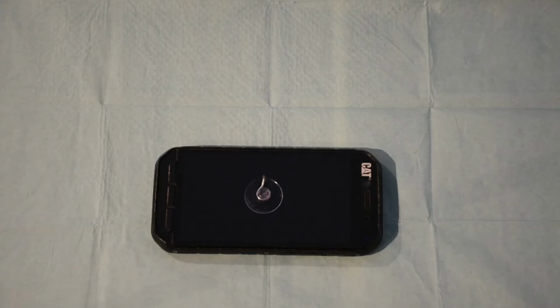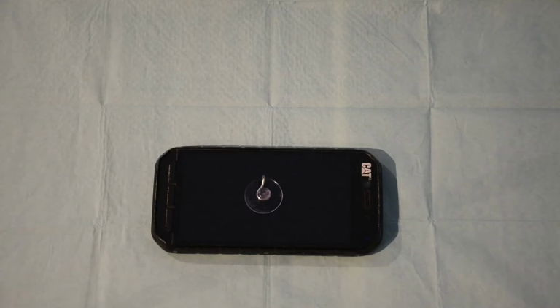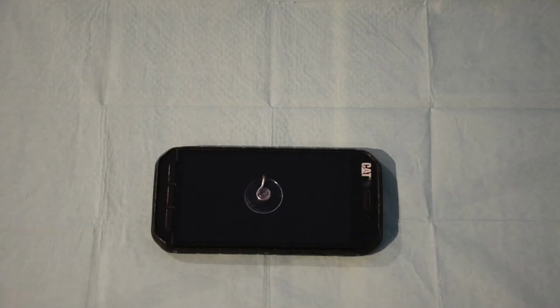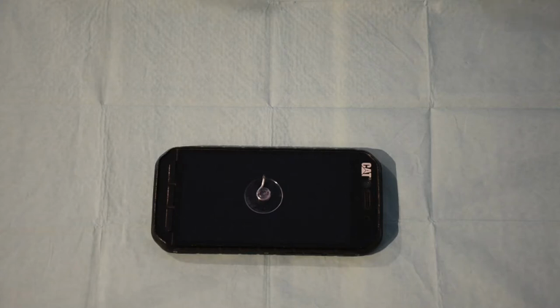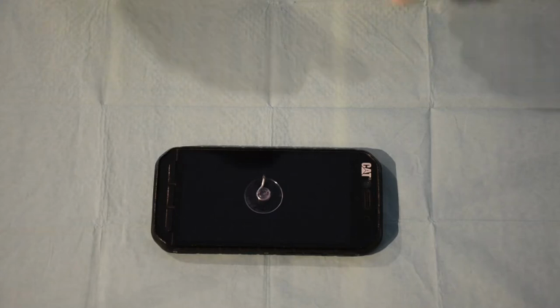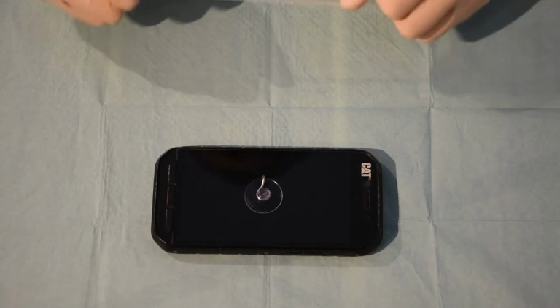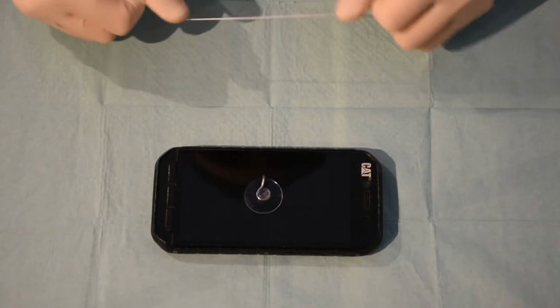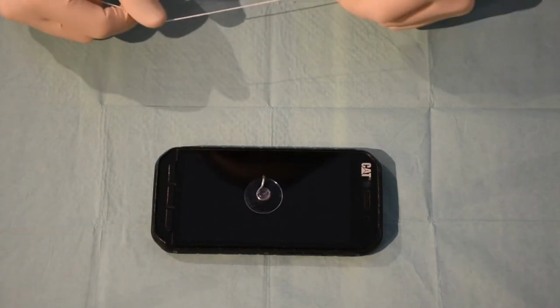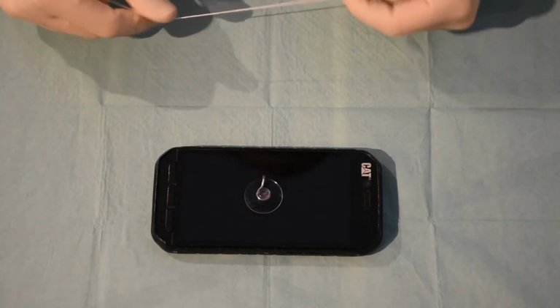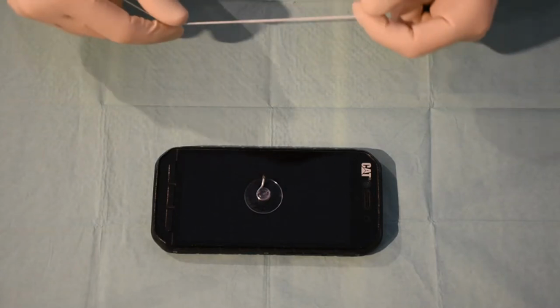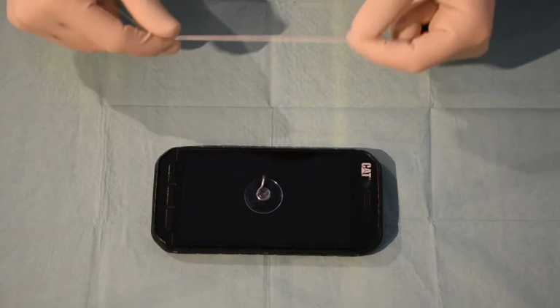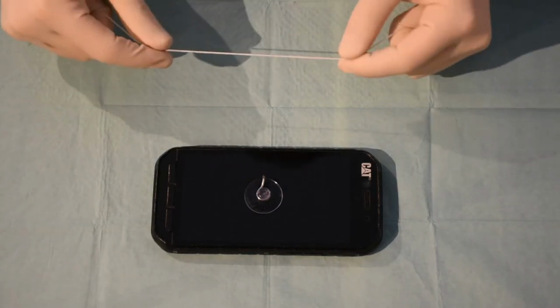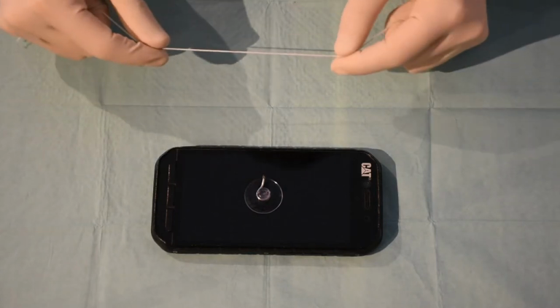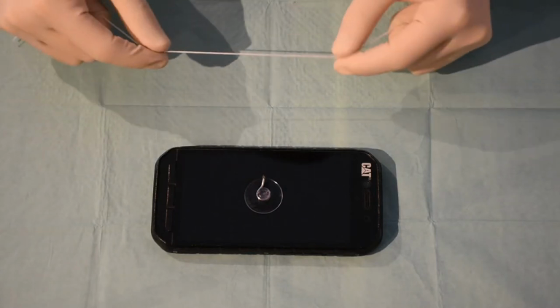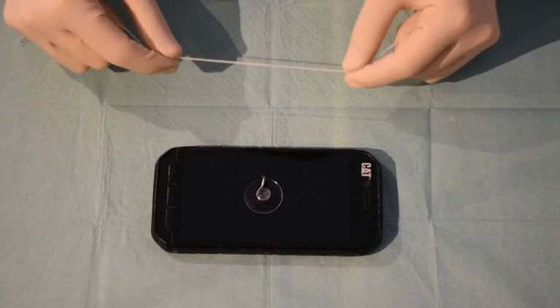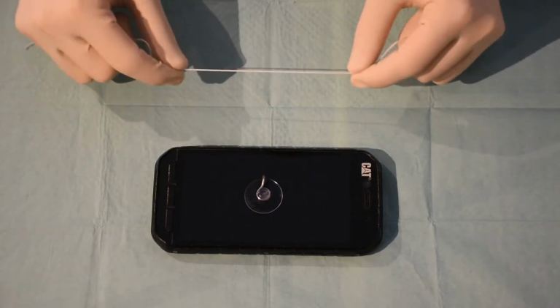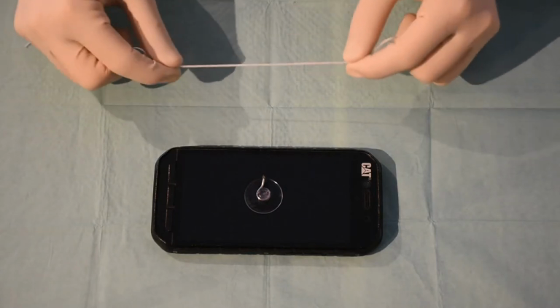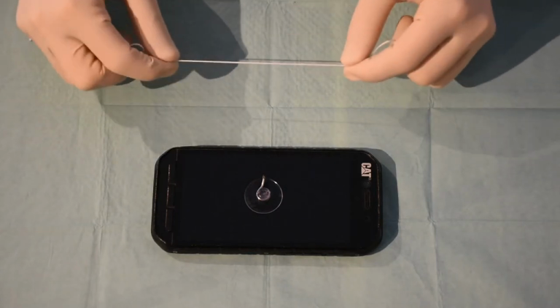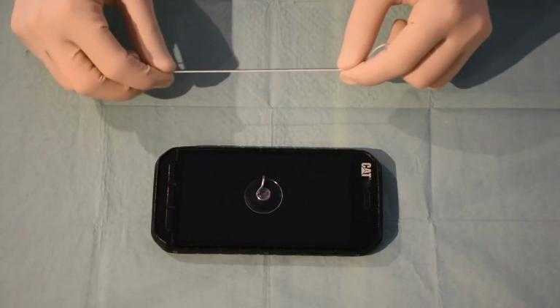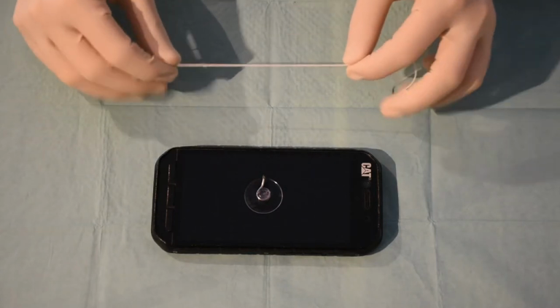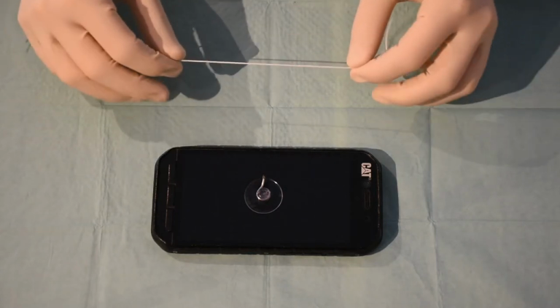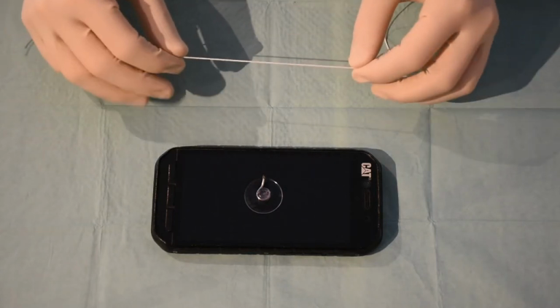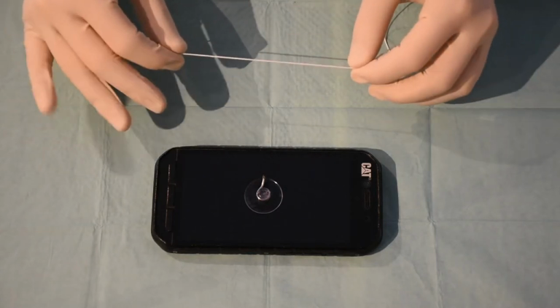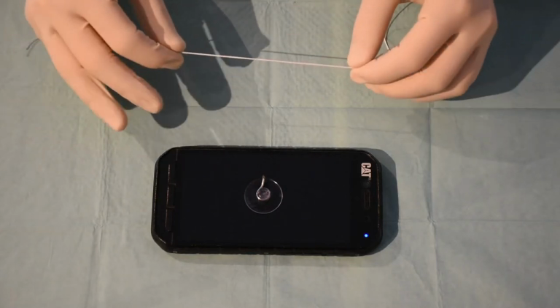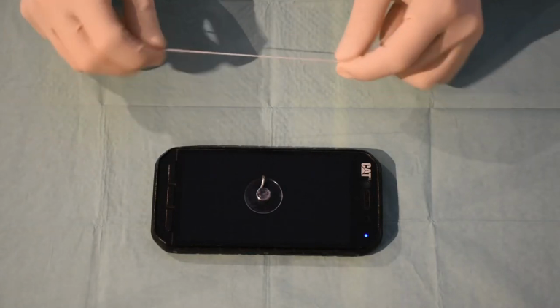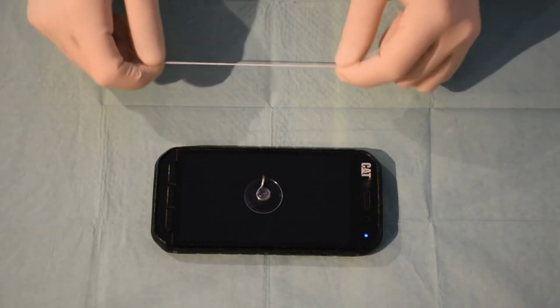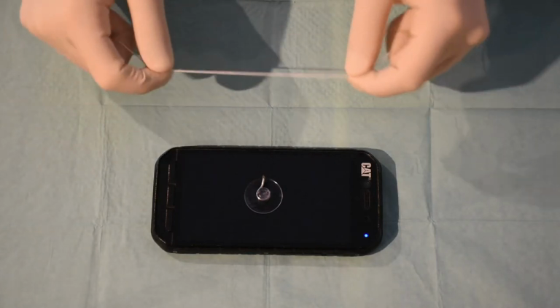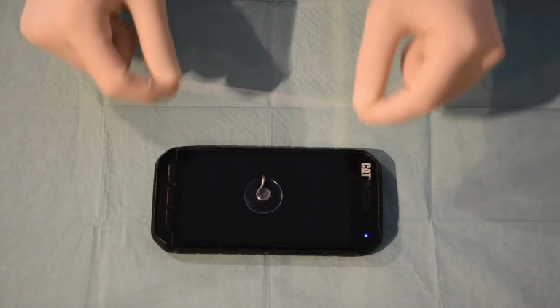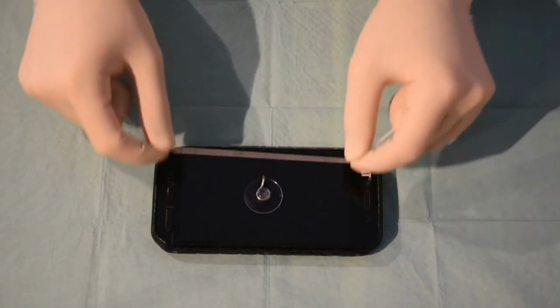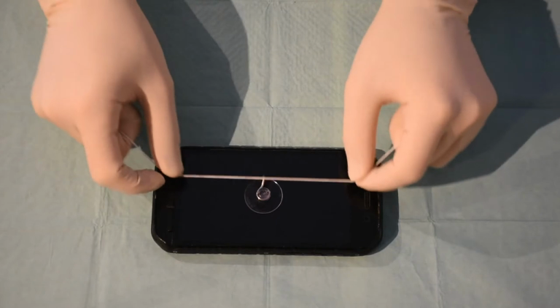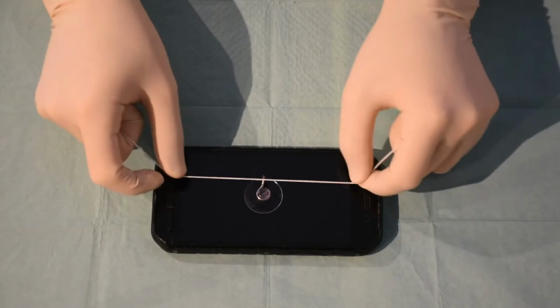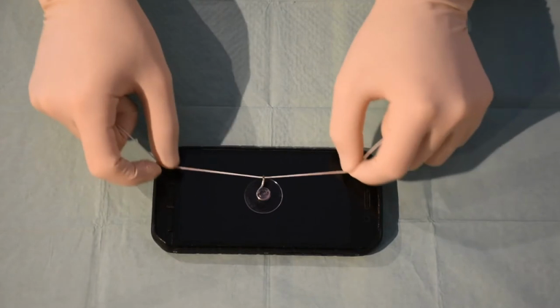For the surgeon's knot there are three techniques. The first one I'm going to show you is a one-handed one.